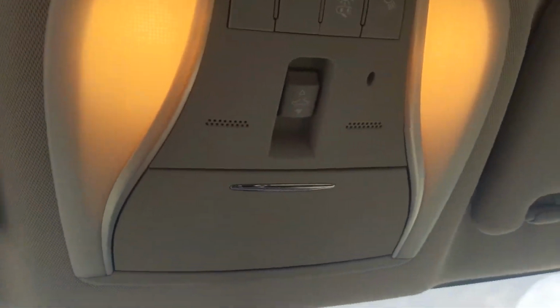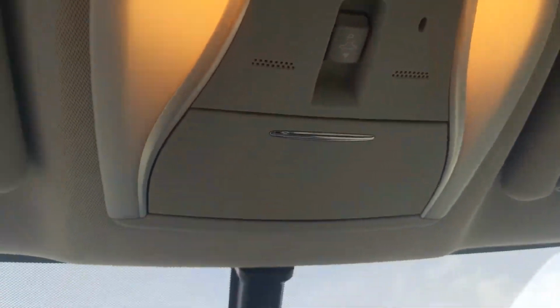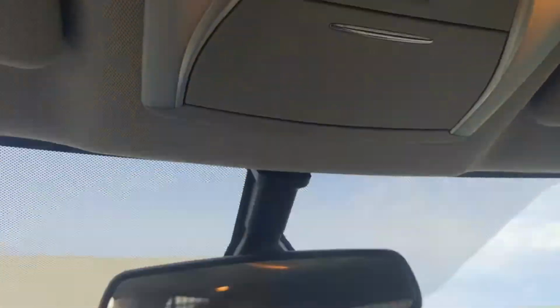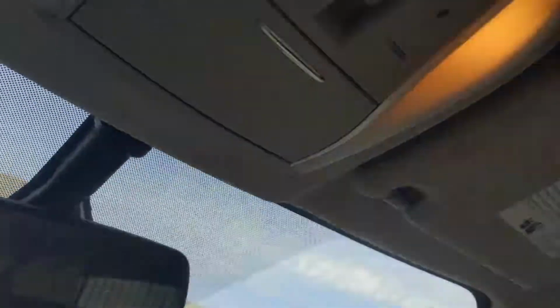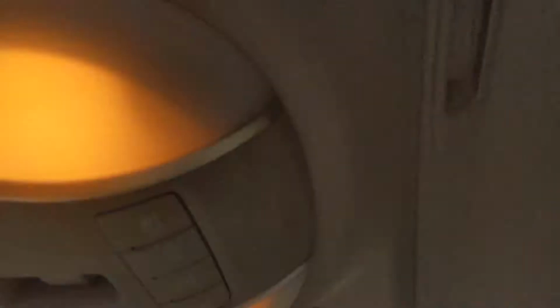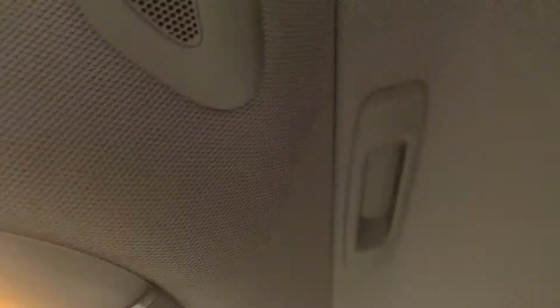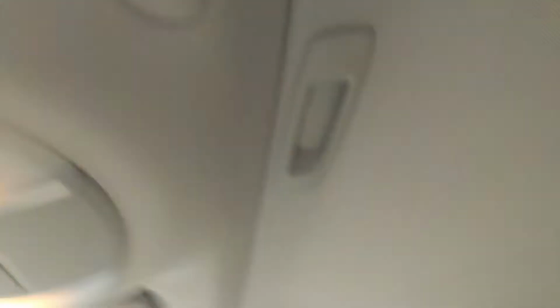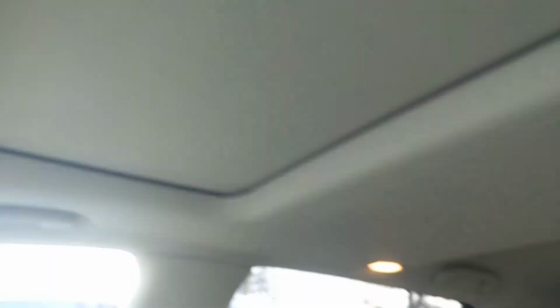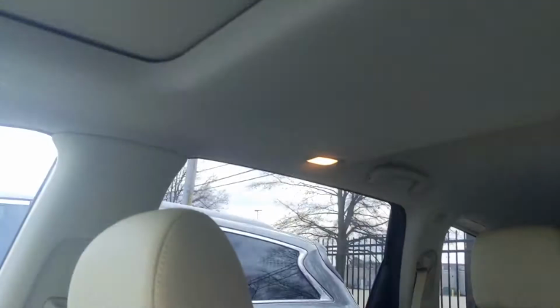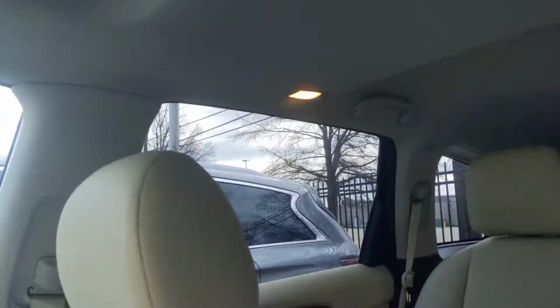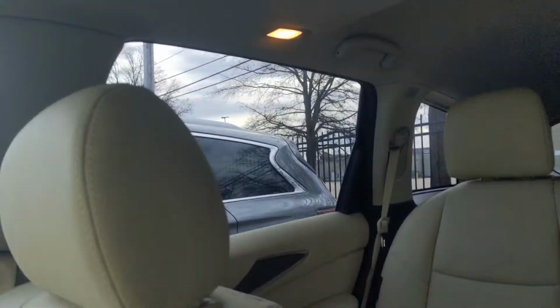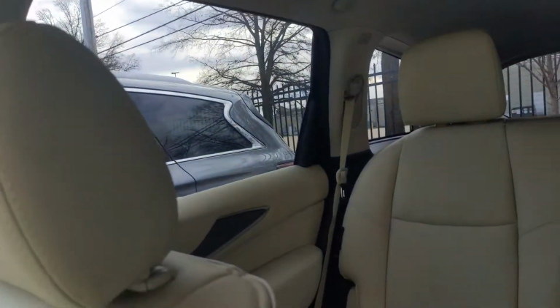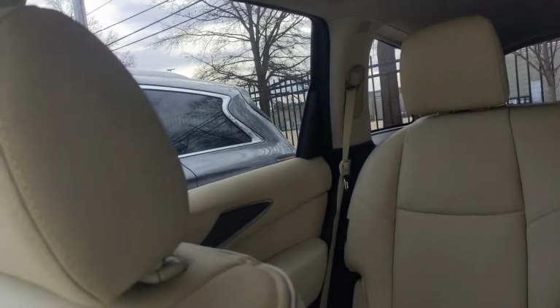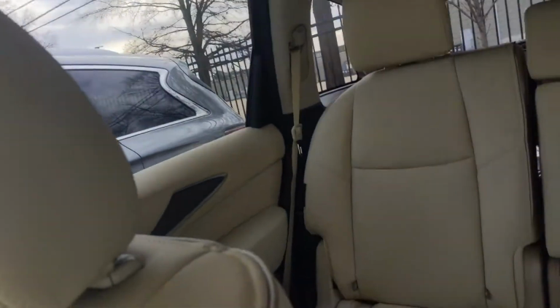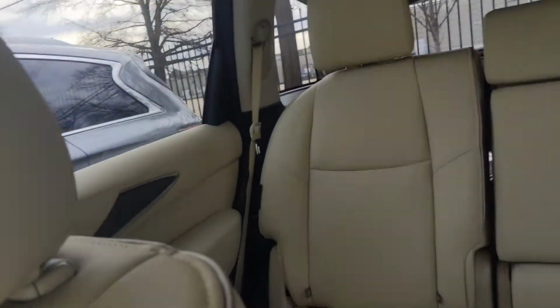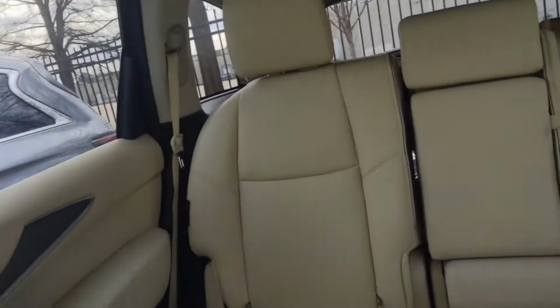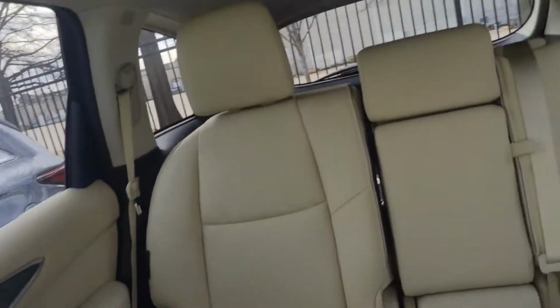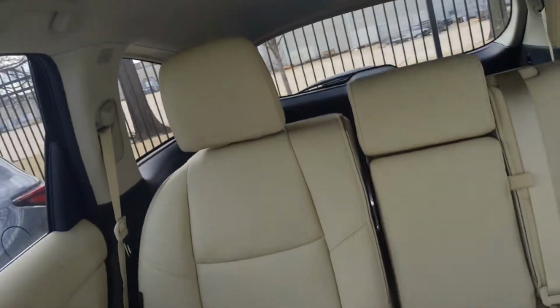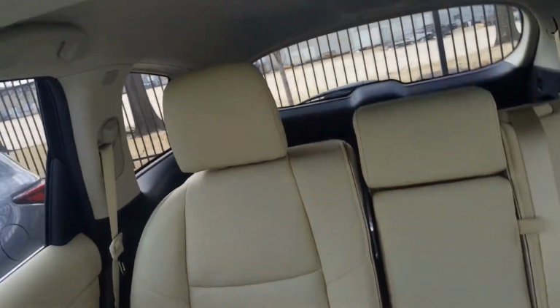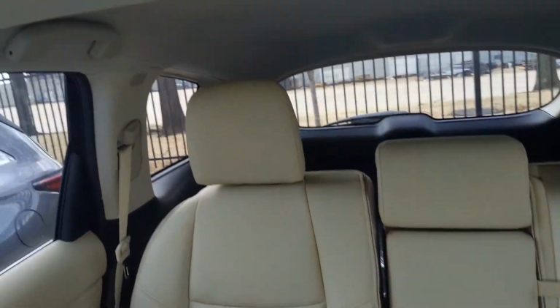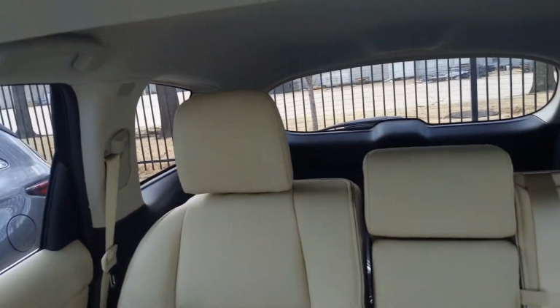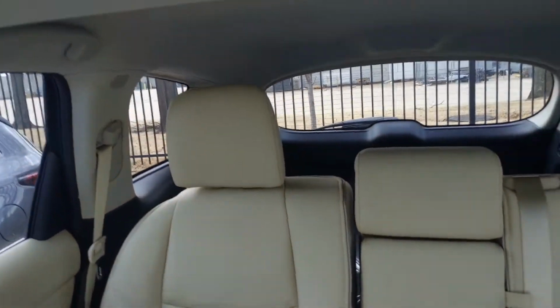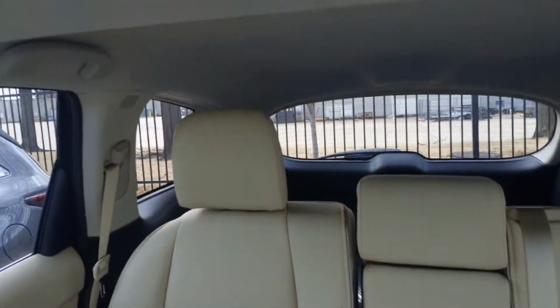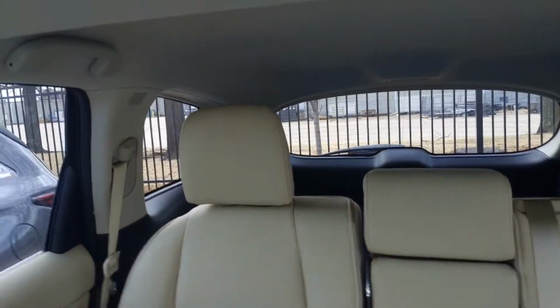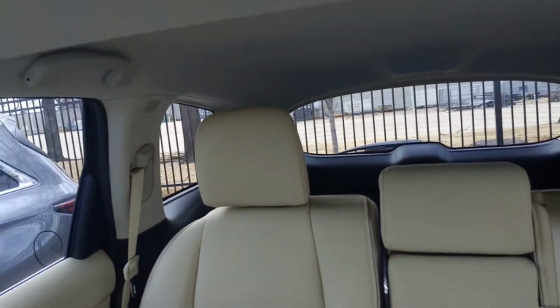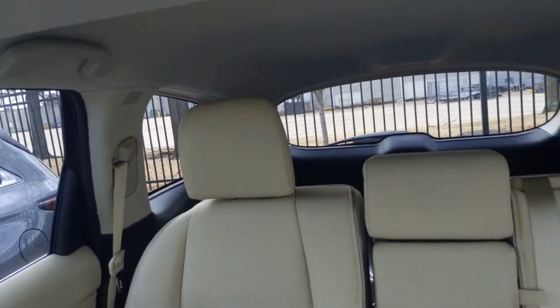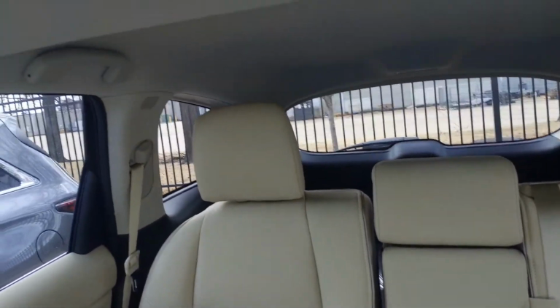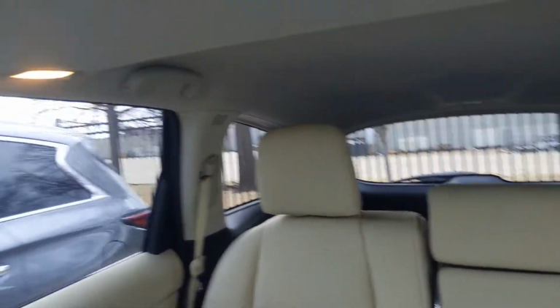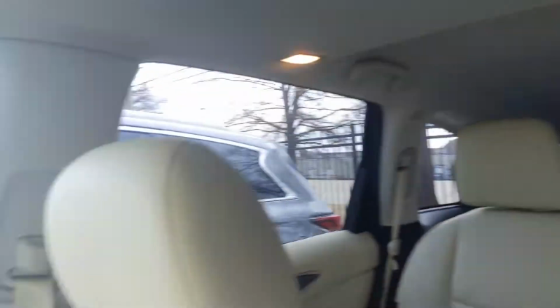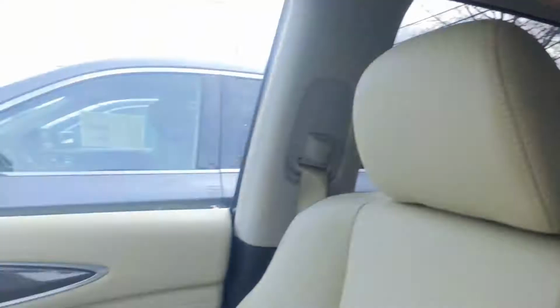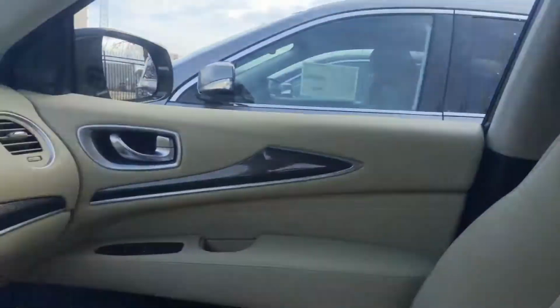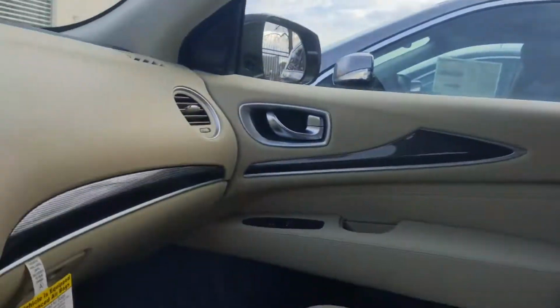Sunroof adjustment there for this one, and then we've got two rows with tons of space.